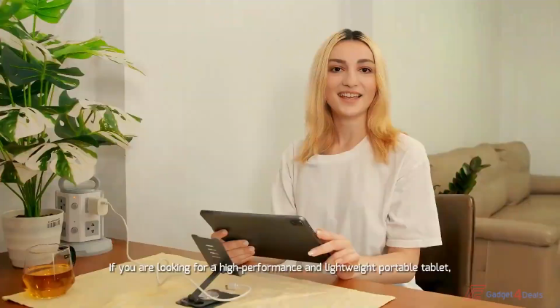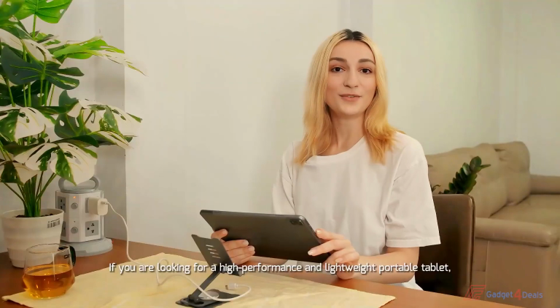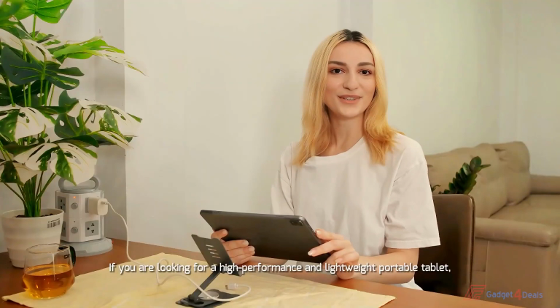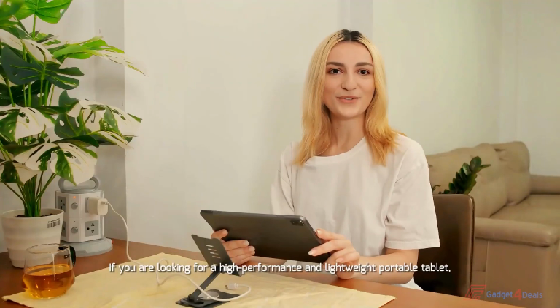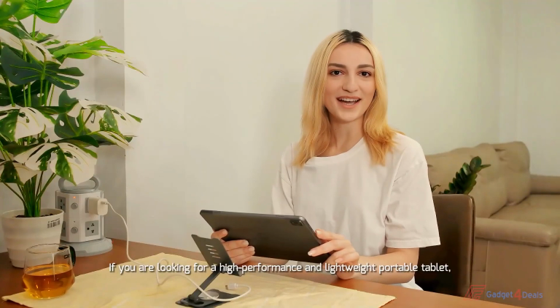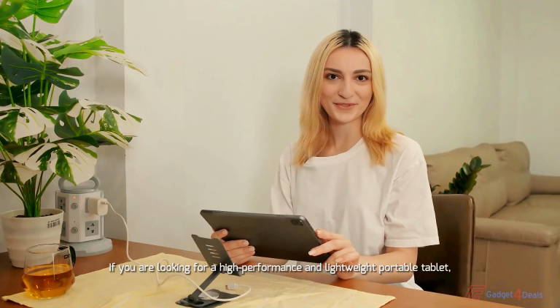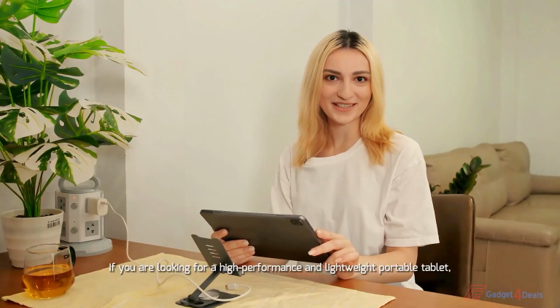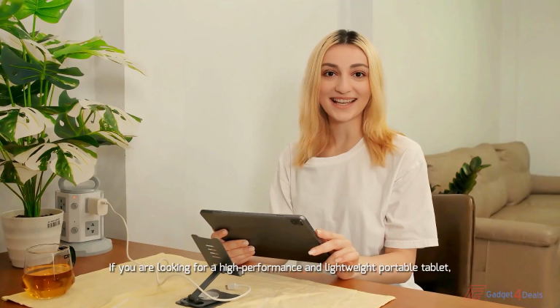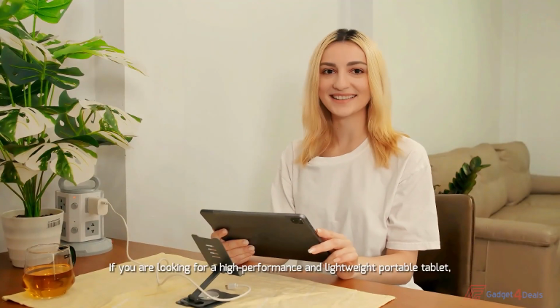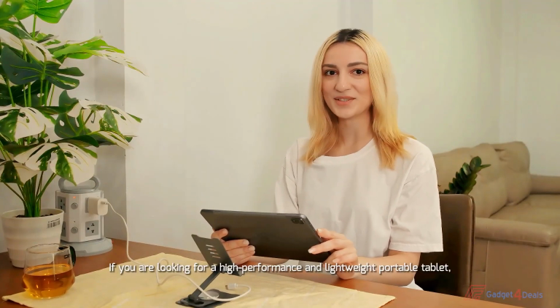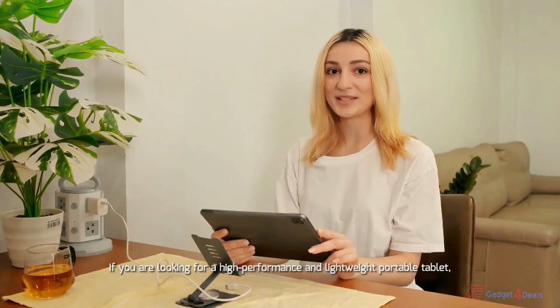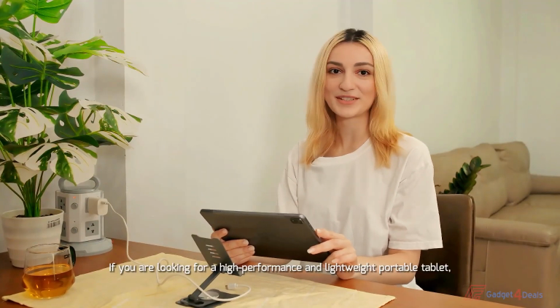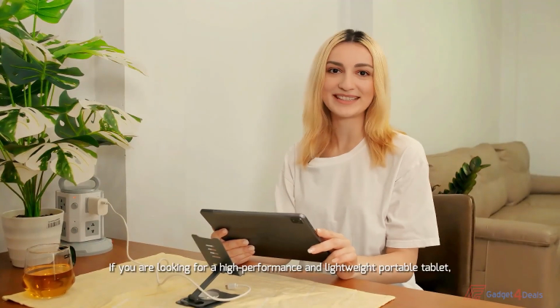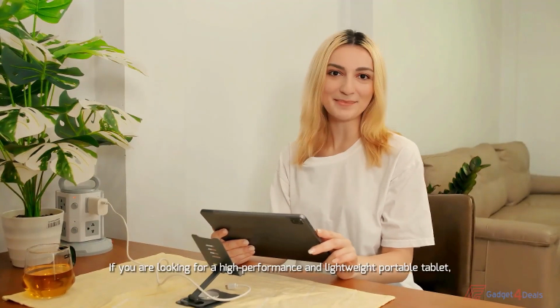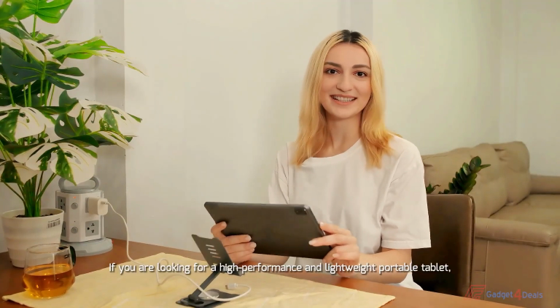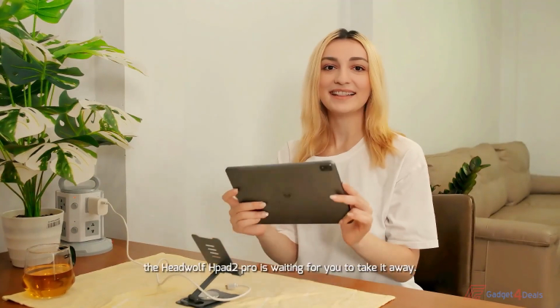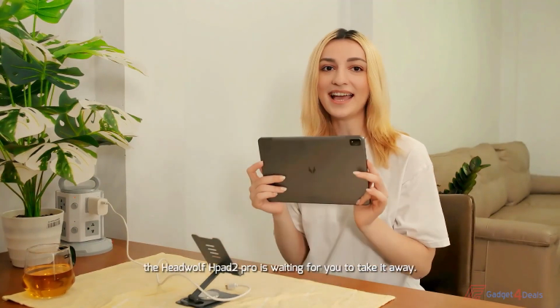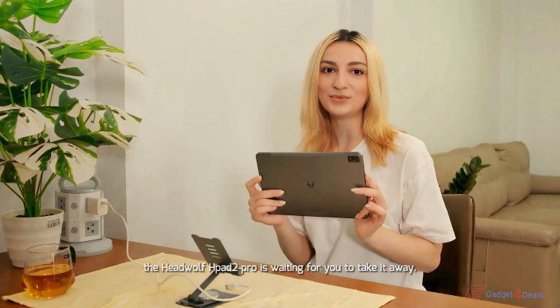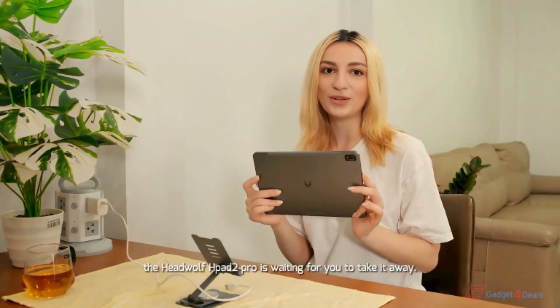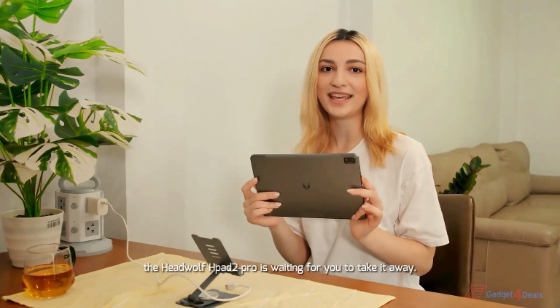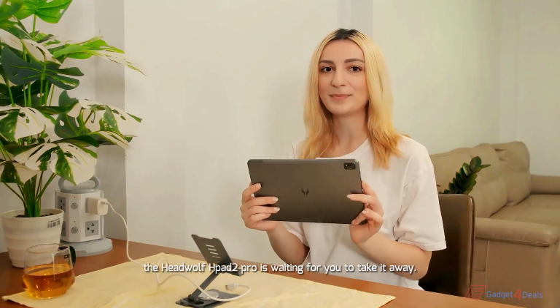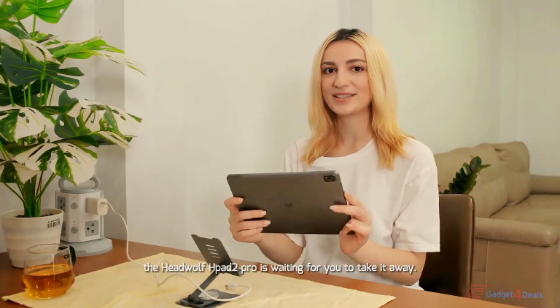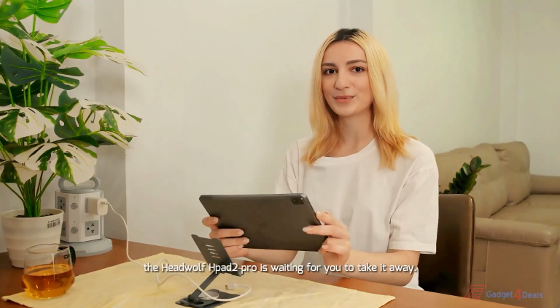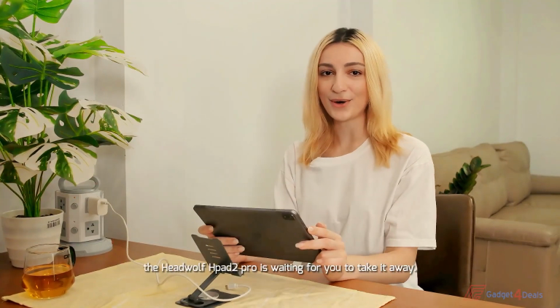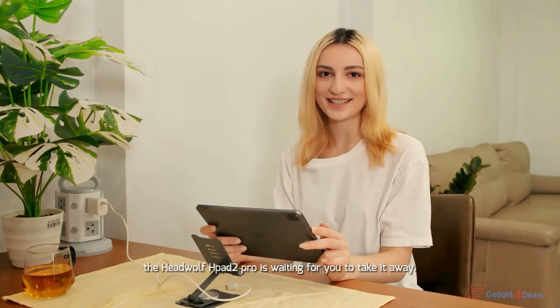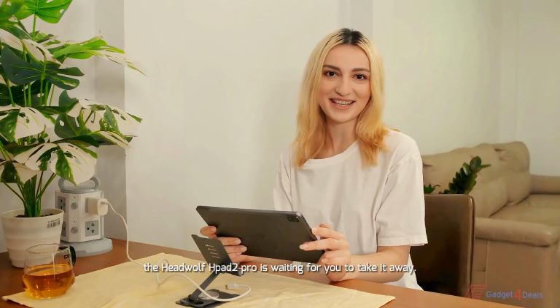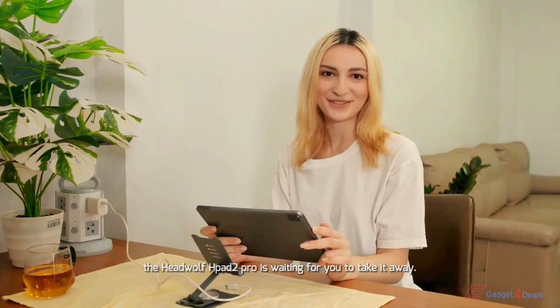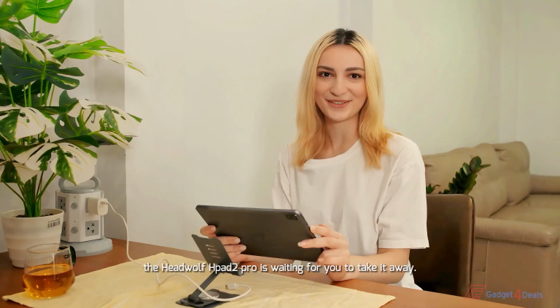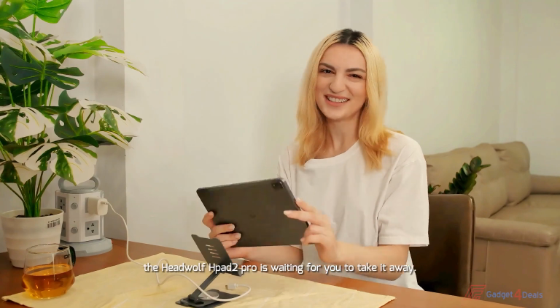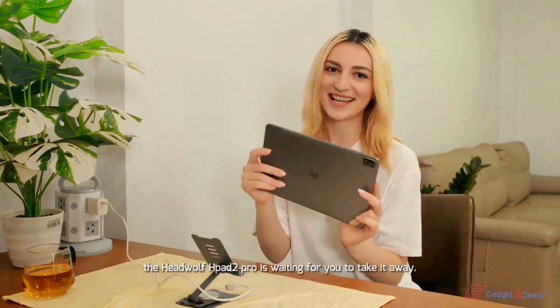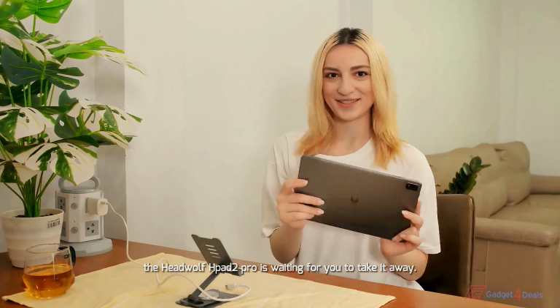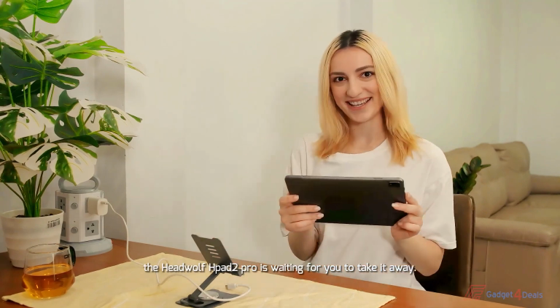If you are looking for a high-performance and lightweight portable tablet, the HeadWolf HPE2 Pro is waiting for you to take it away.